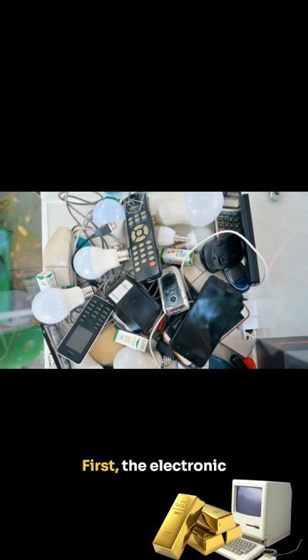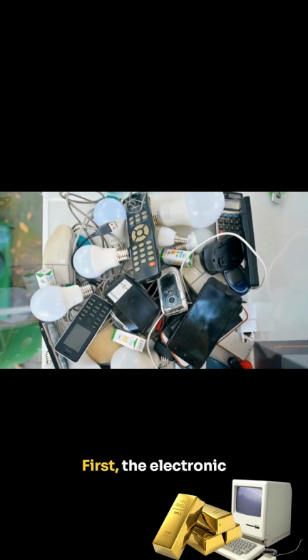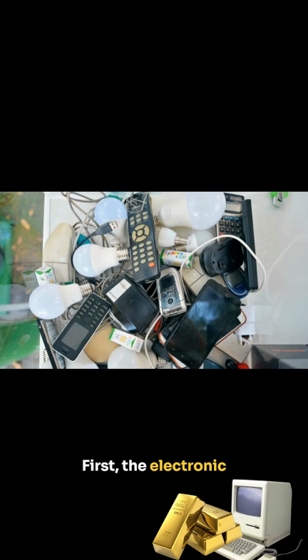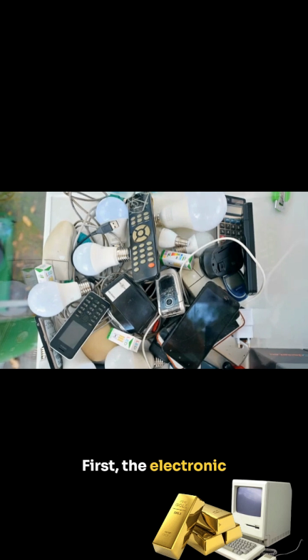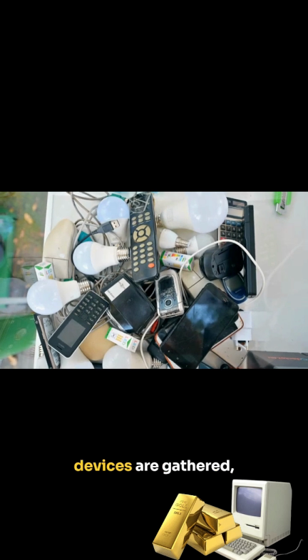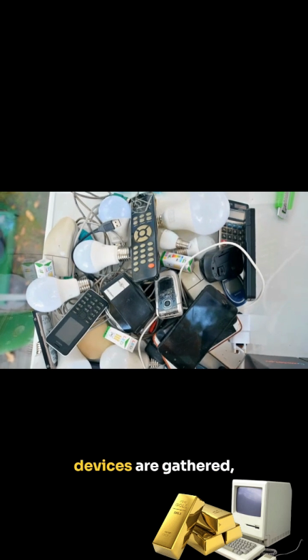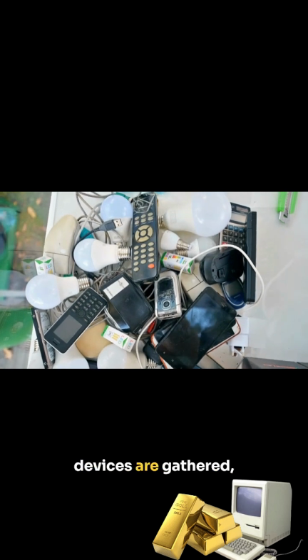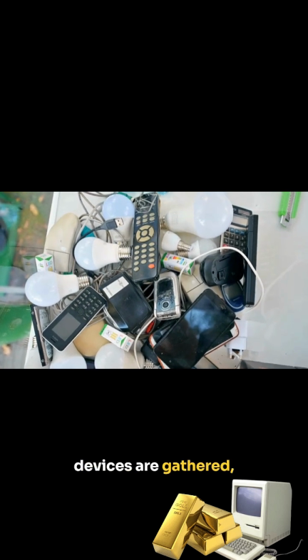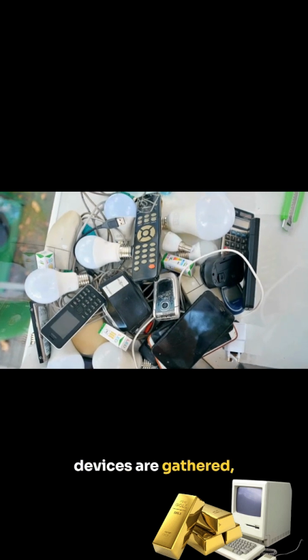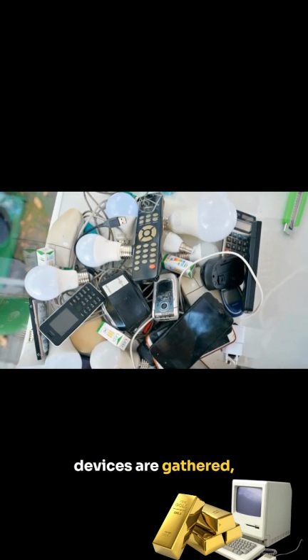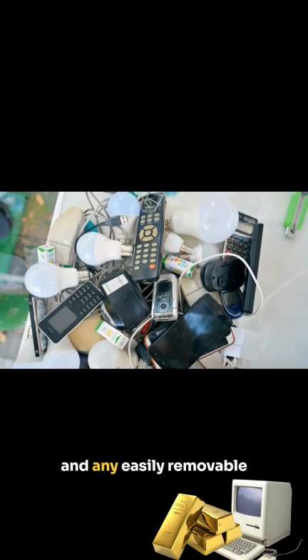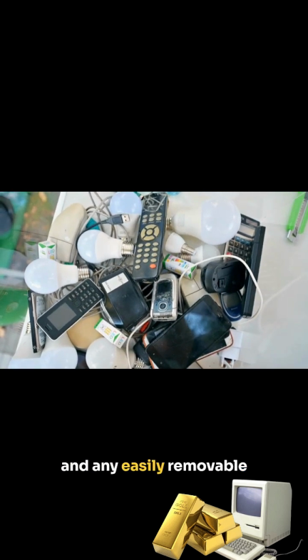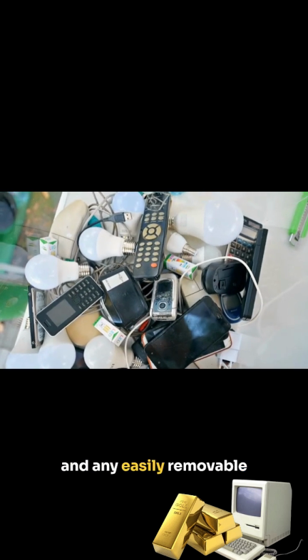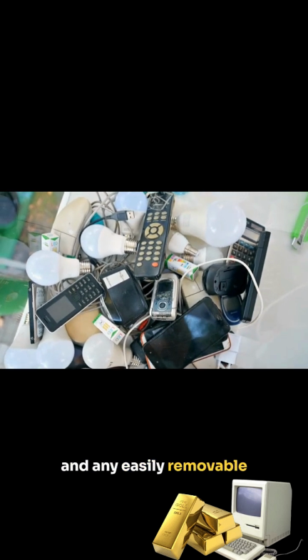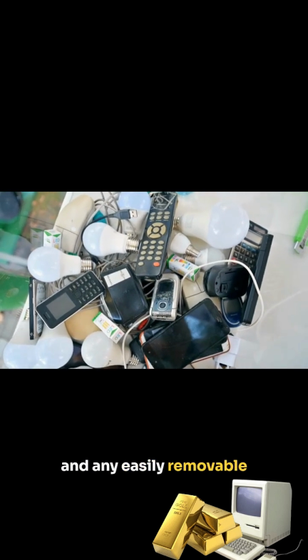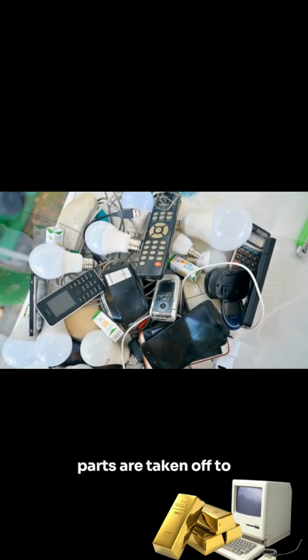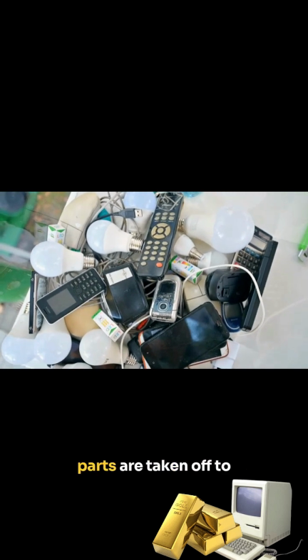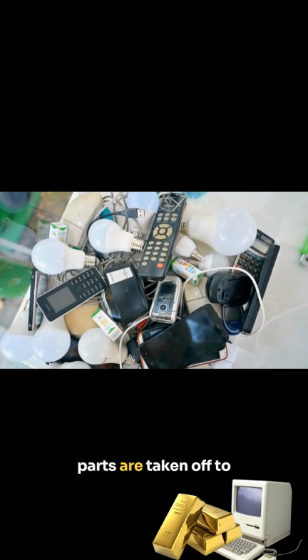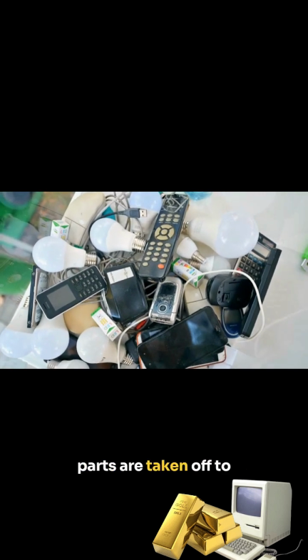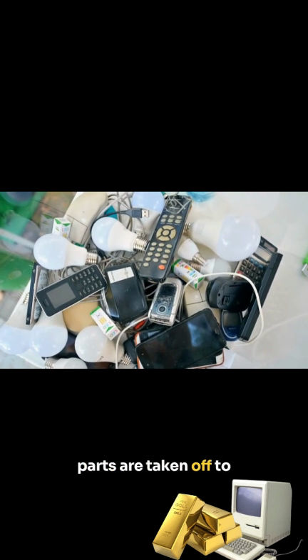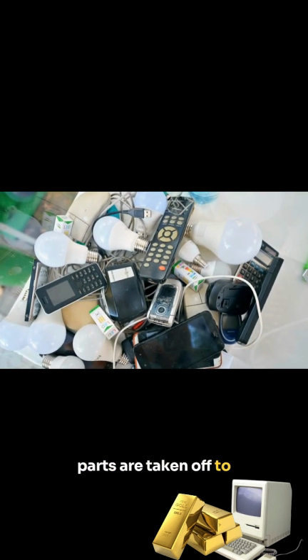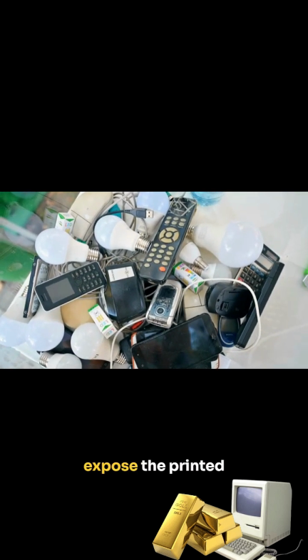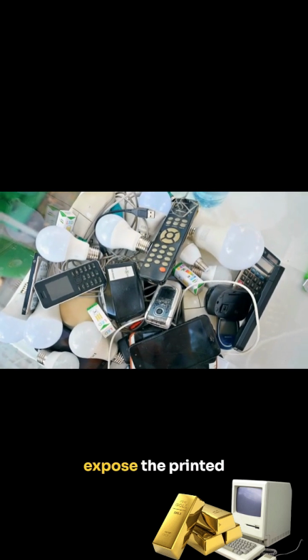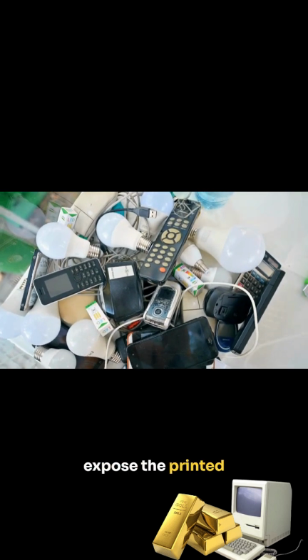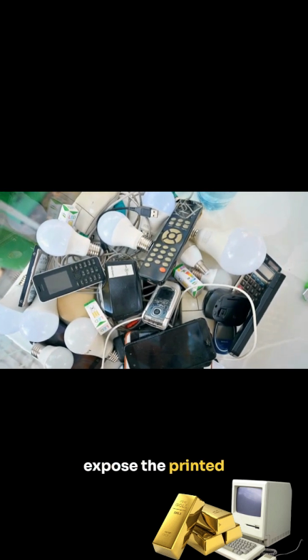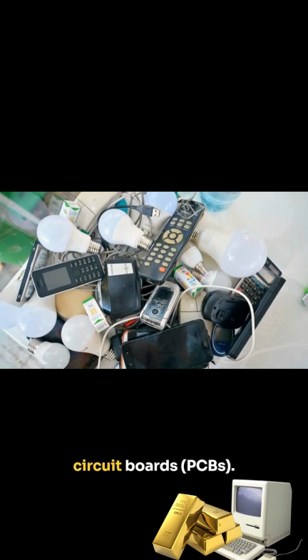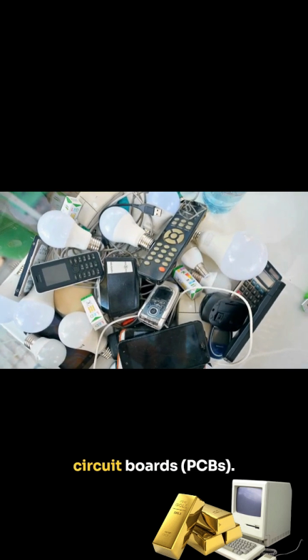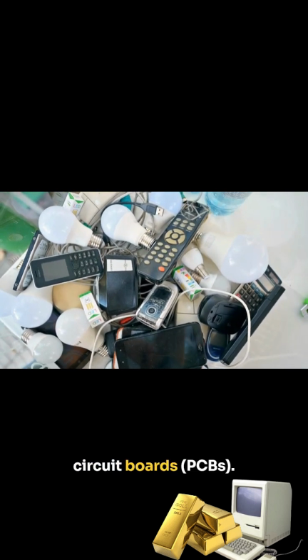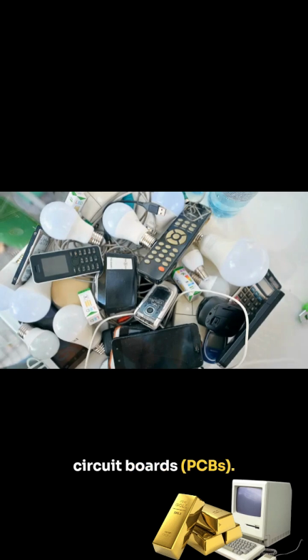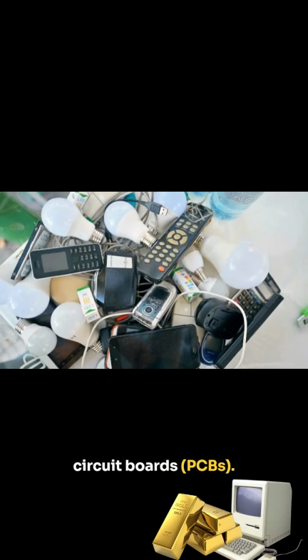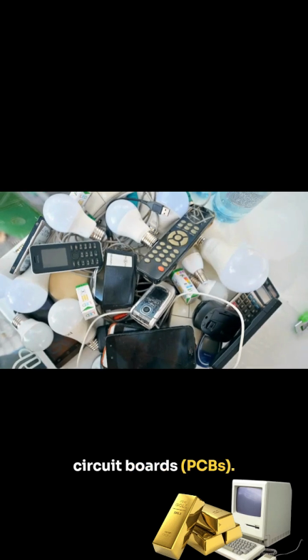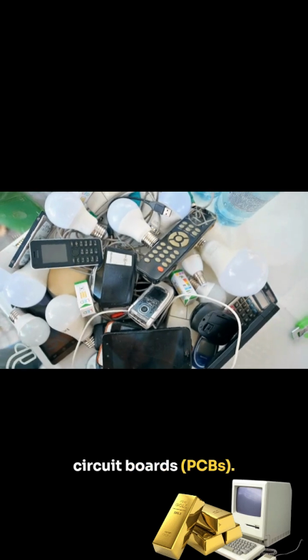First, the electronic devices are gathered and any easily removable parts are taken off to expose the printed circuit boards, PCBs.